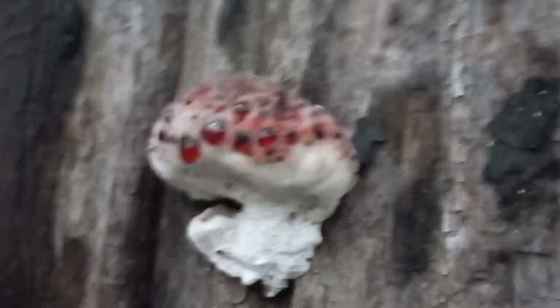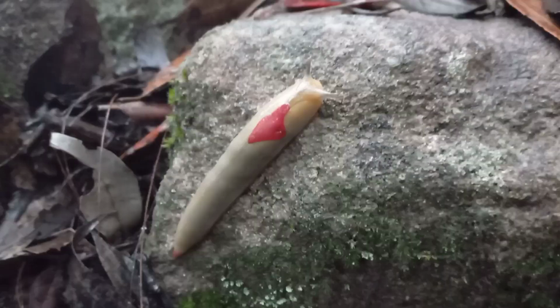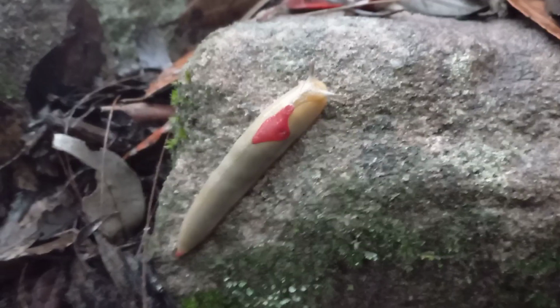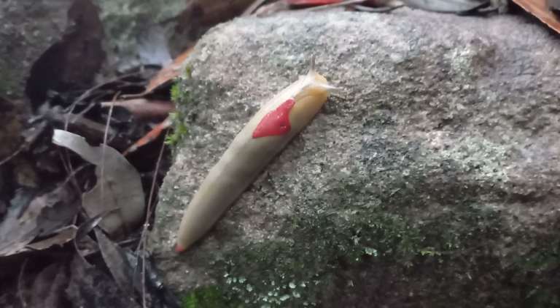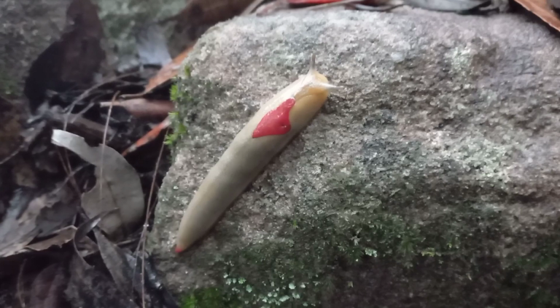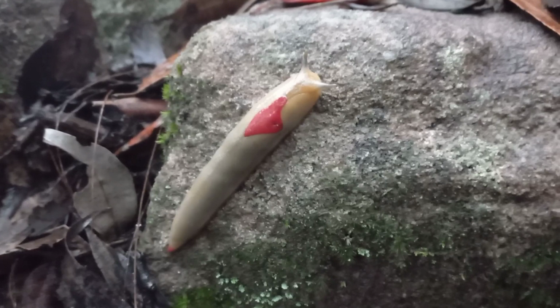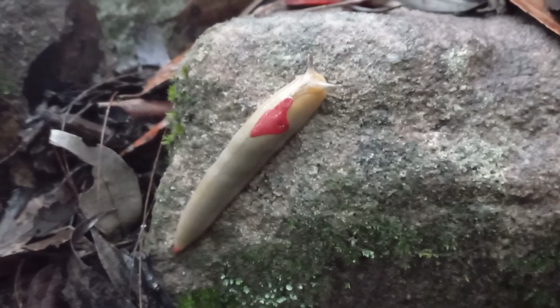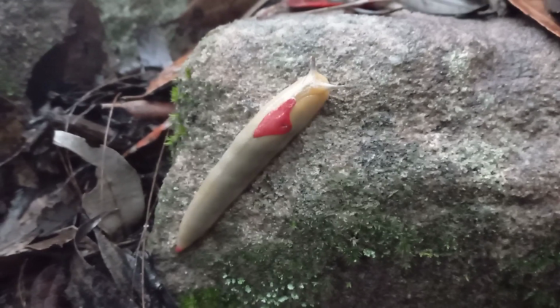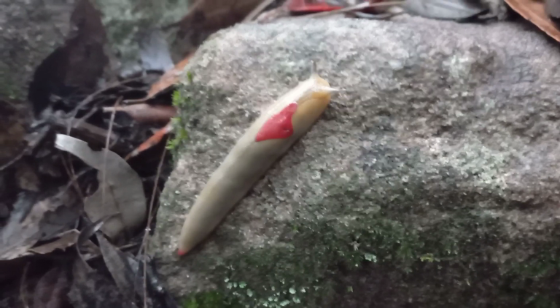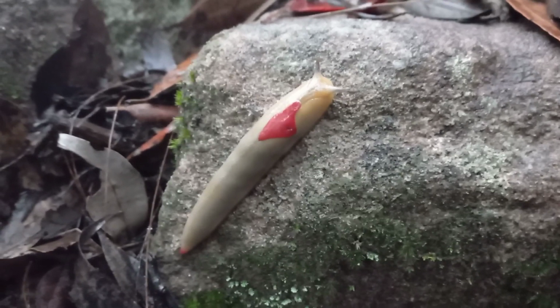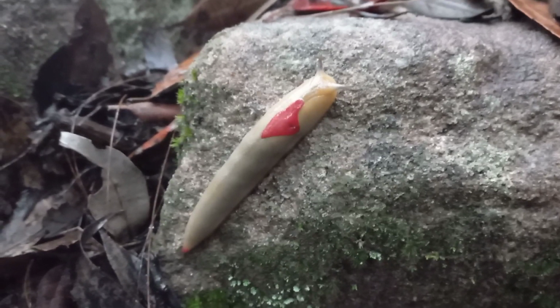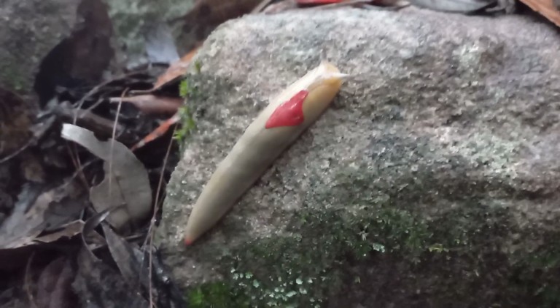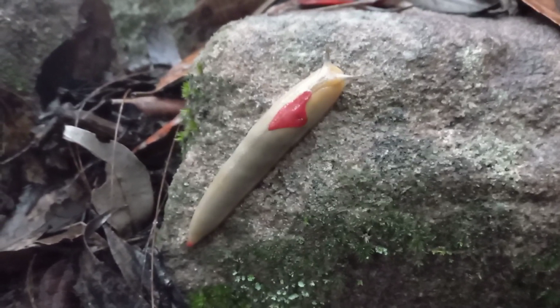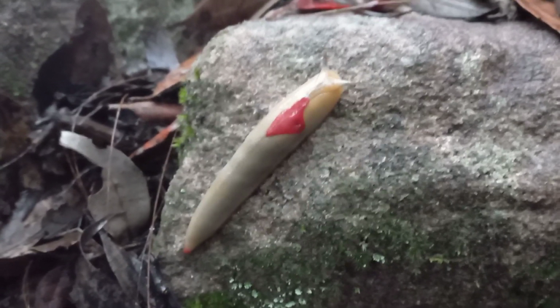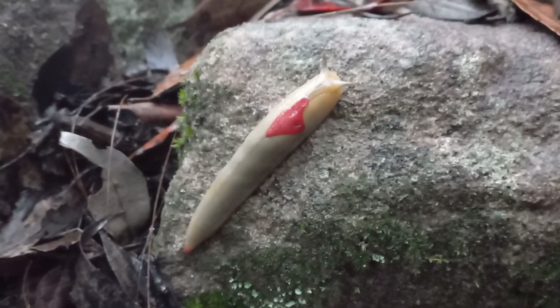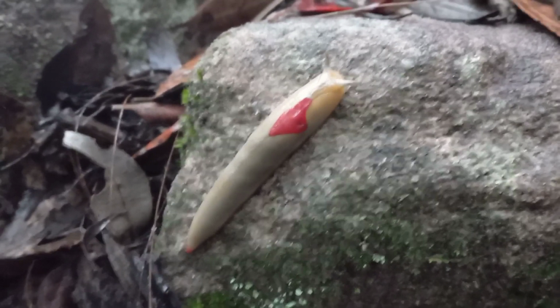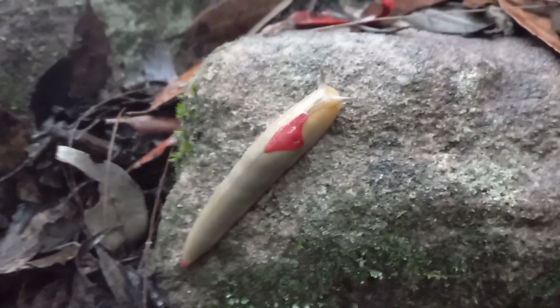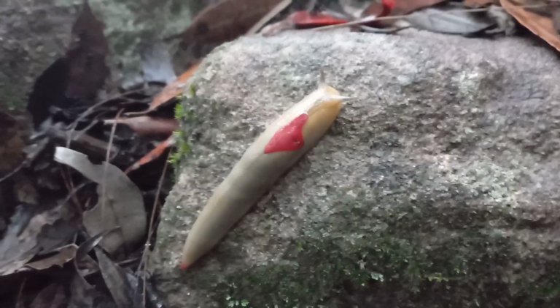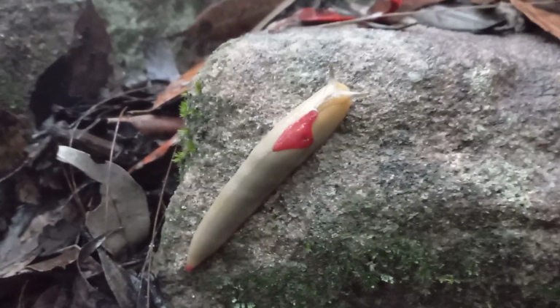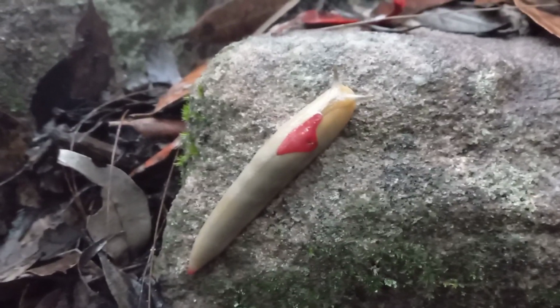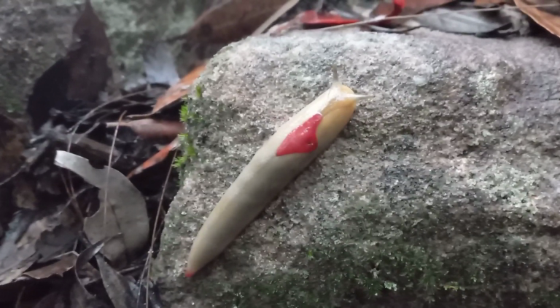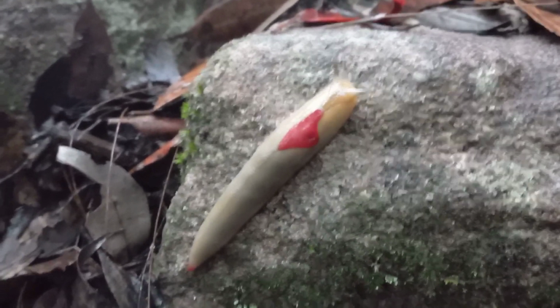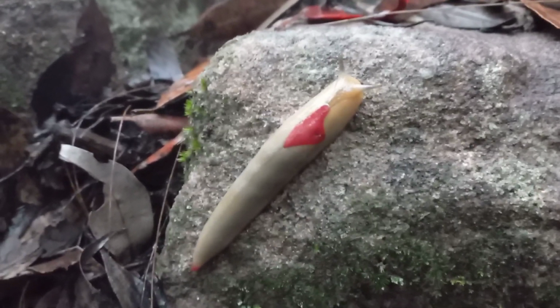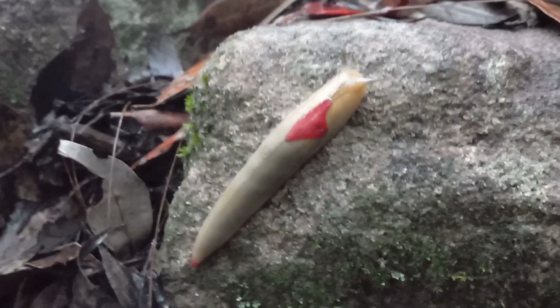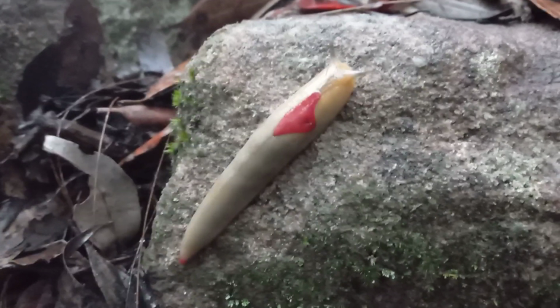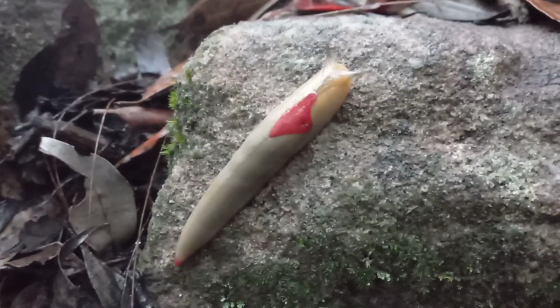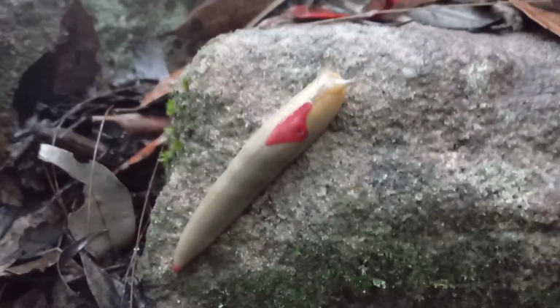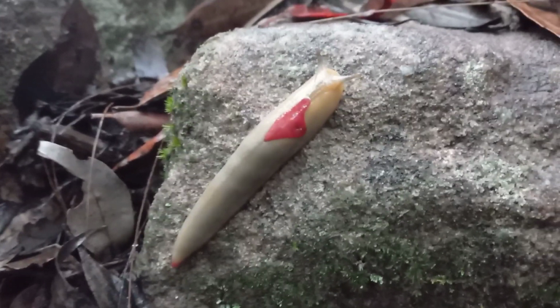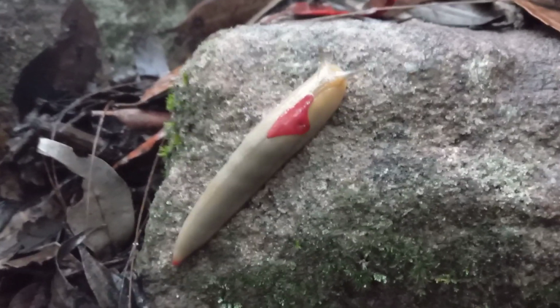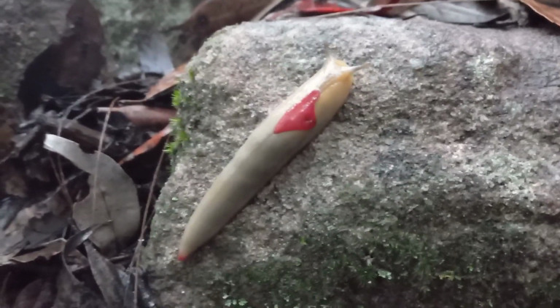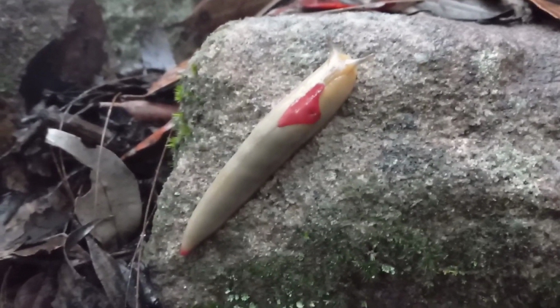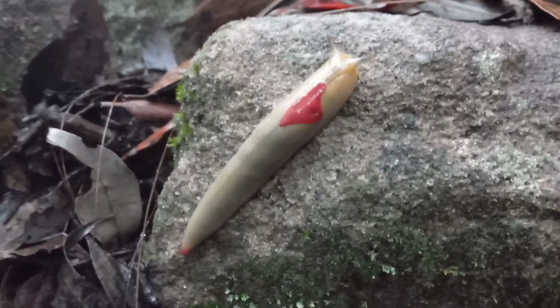There's another slug — one of the many we've seen today.